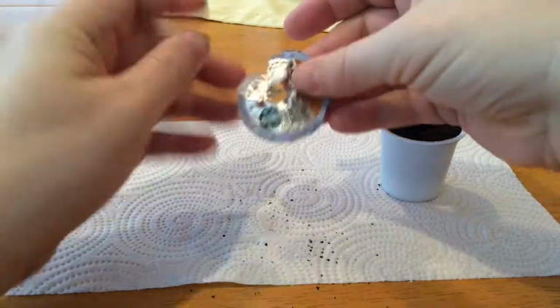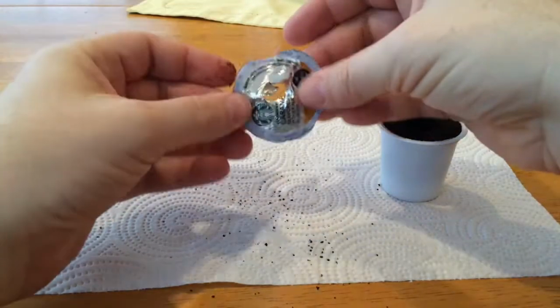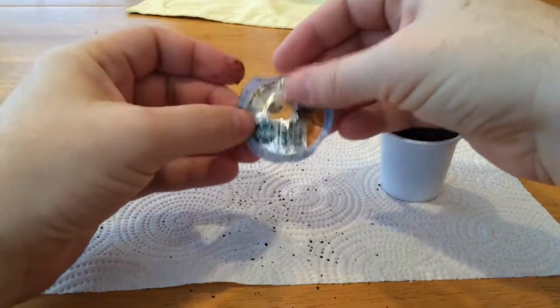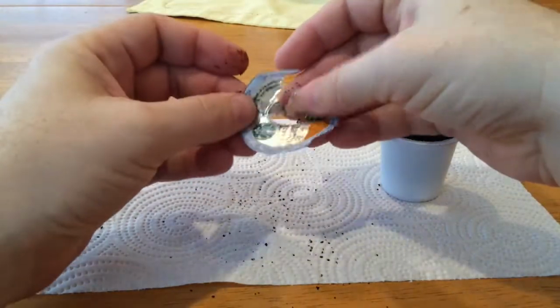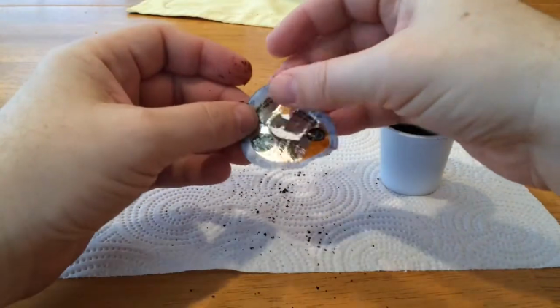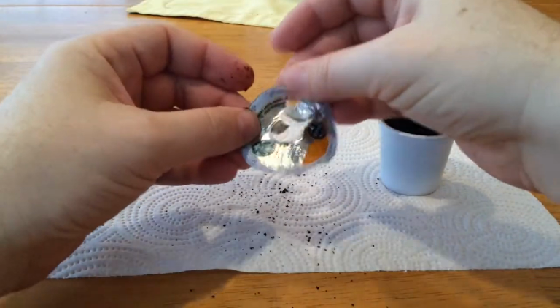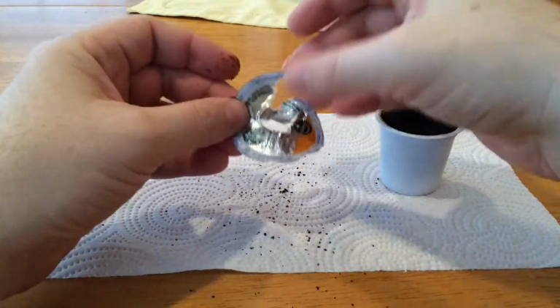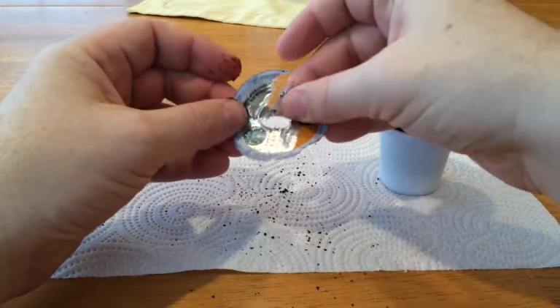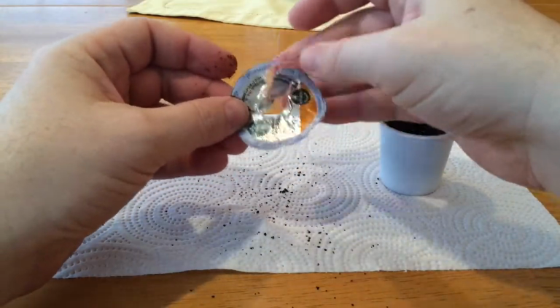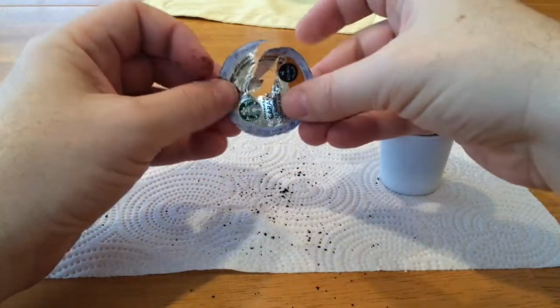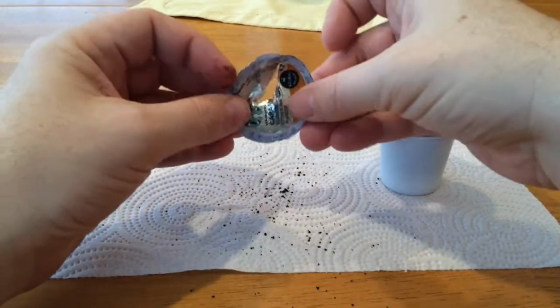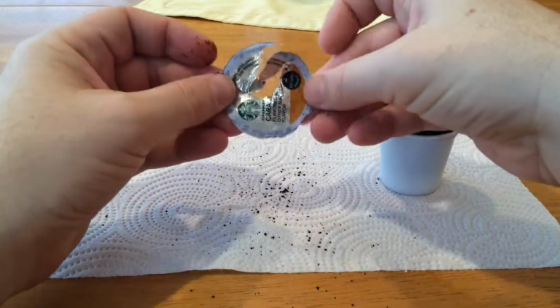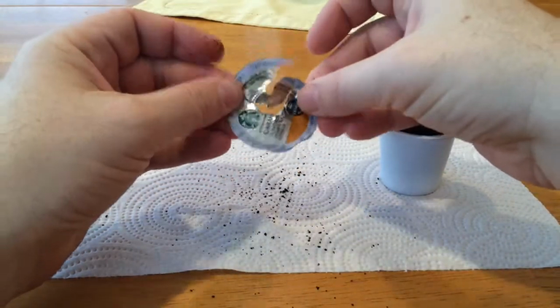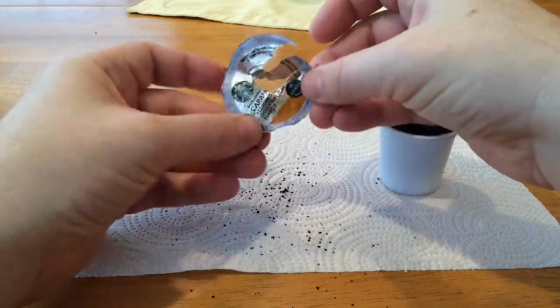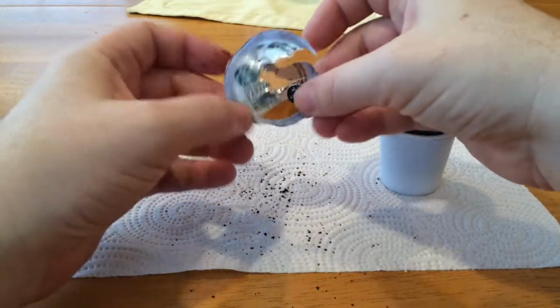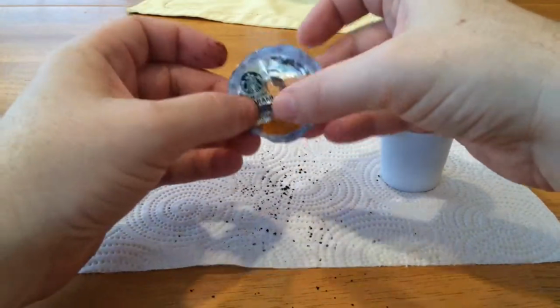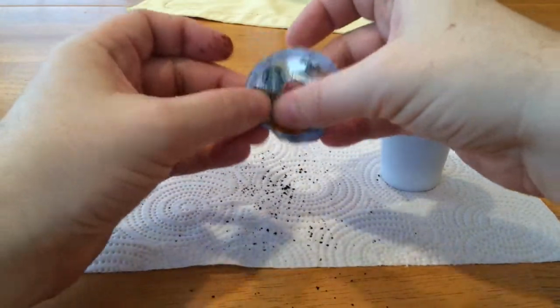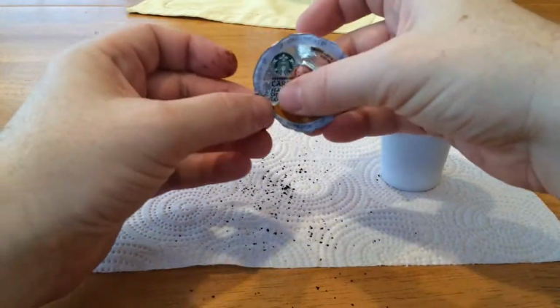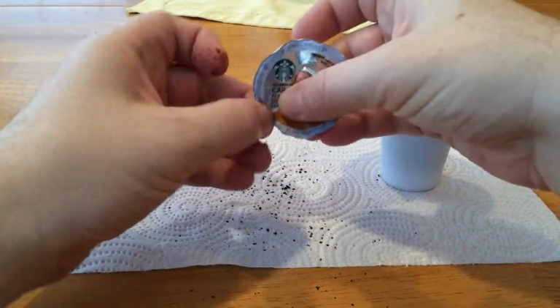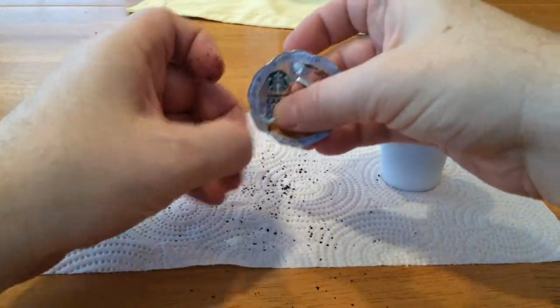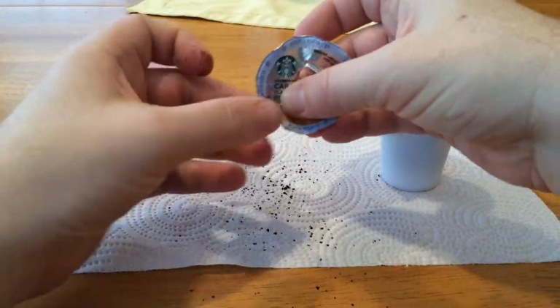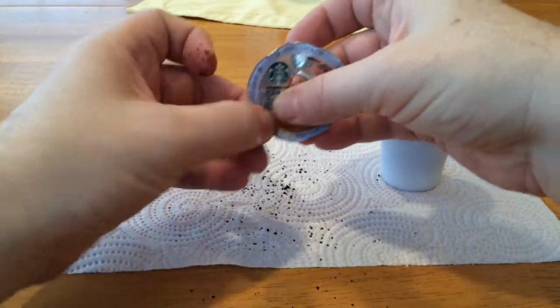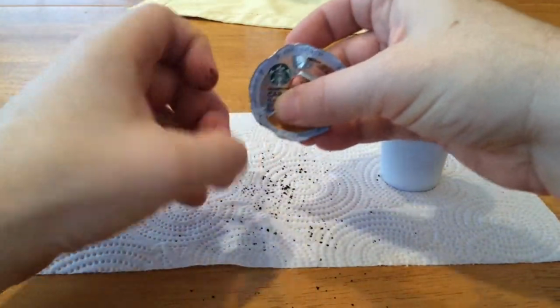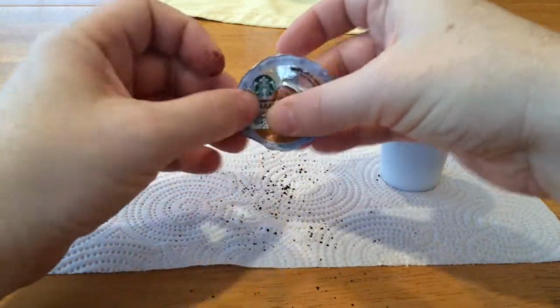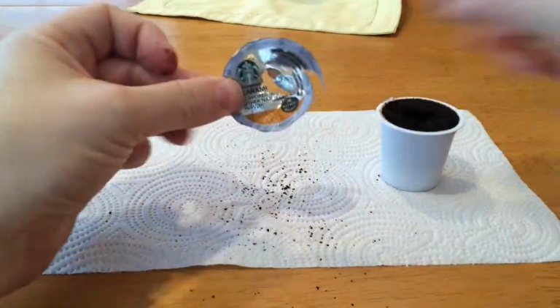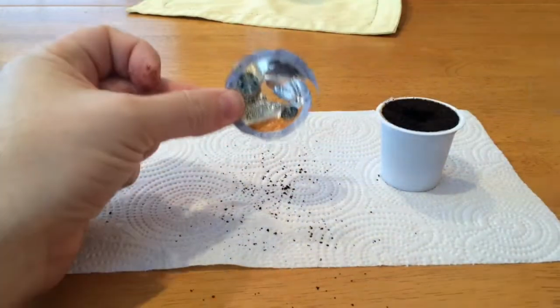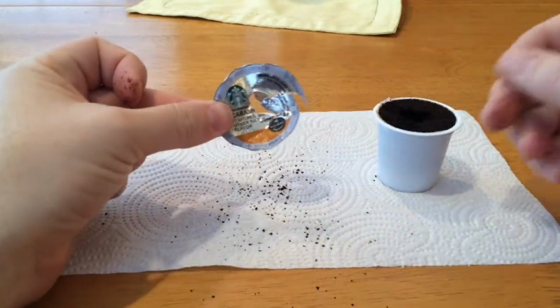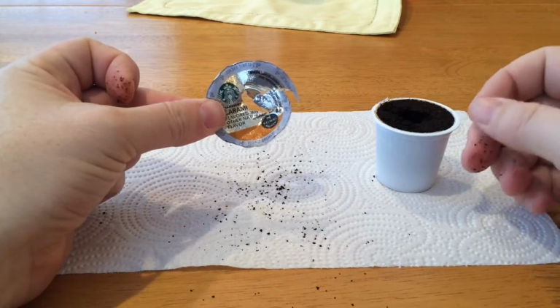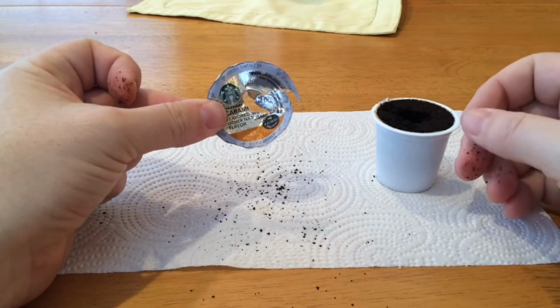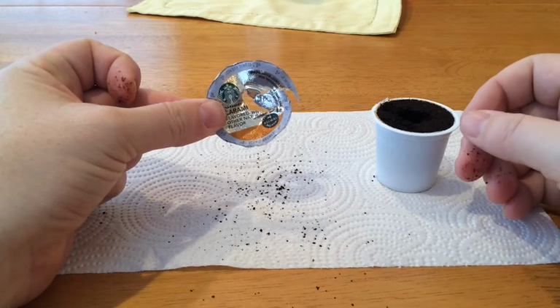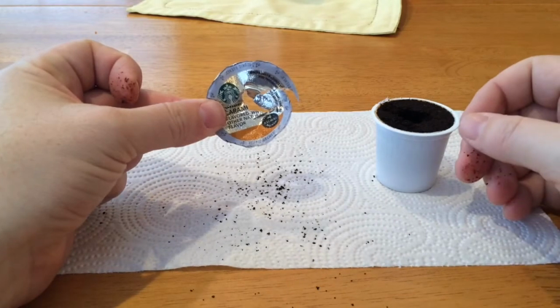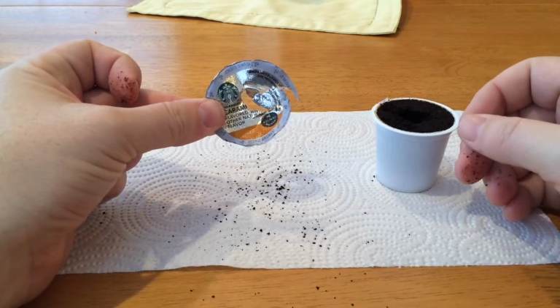Now you have to rinse it off, smooth it out, and you have yourself a K-Cup lid.